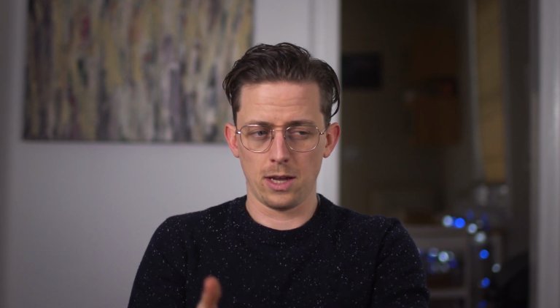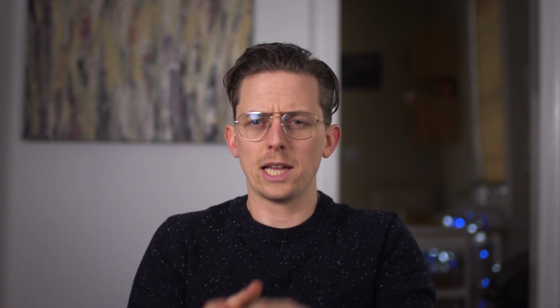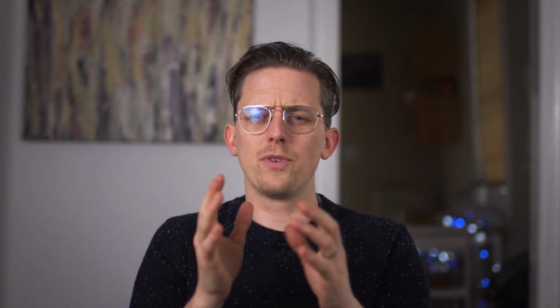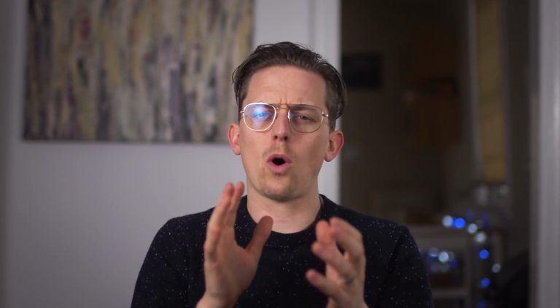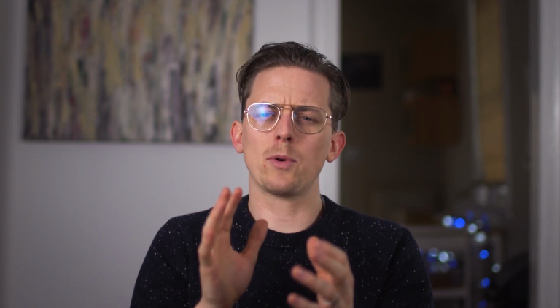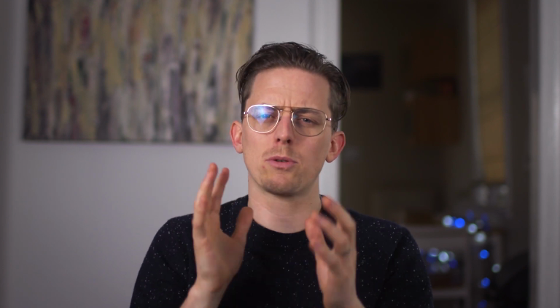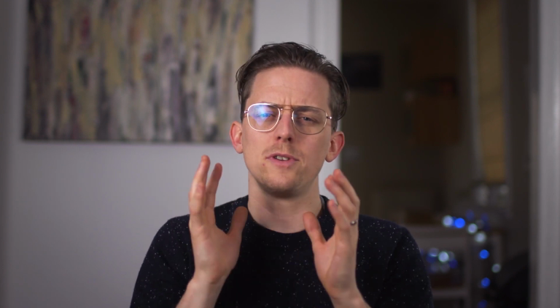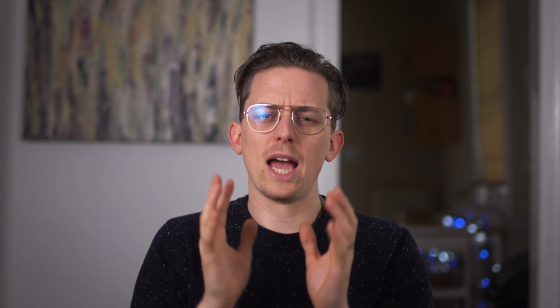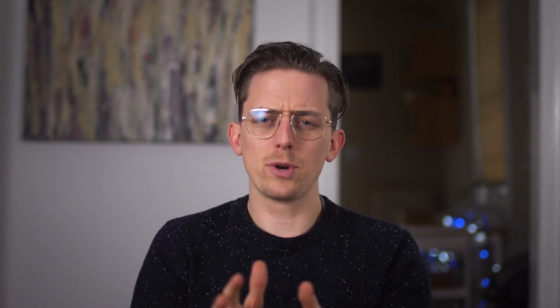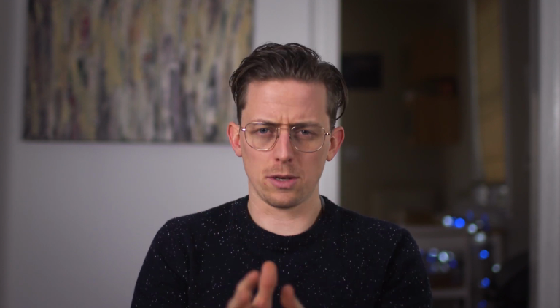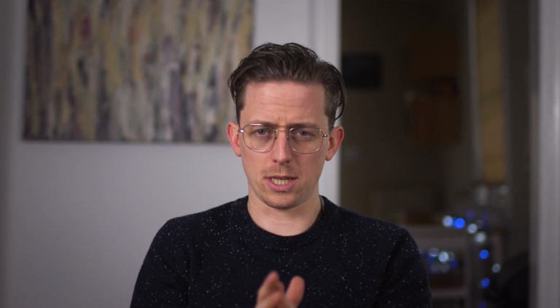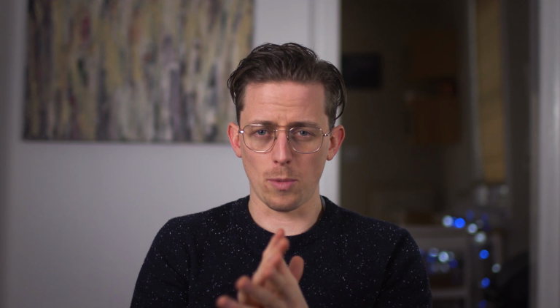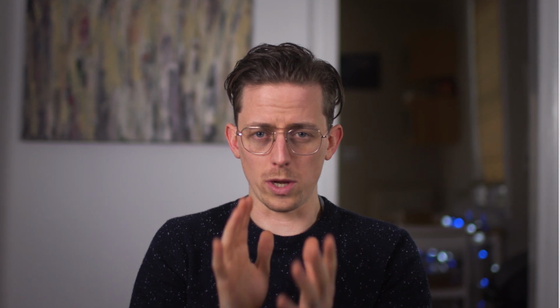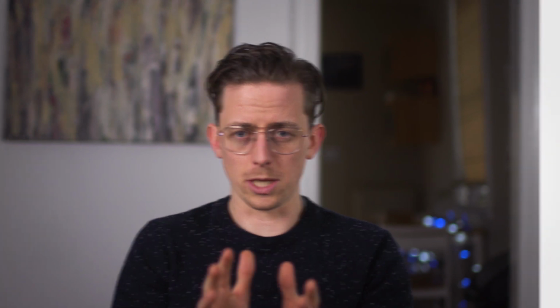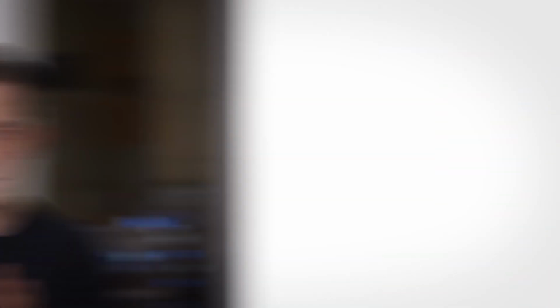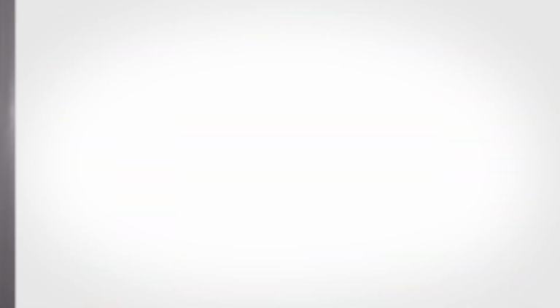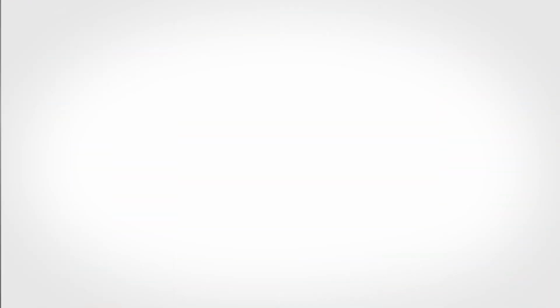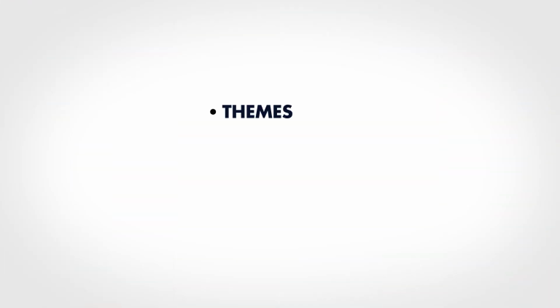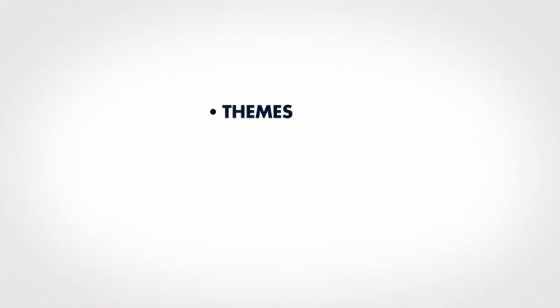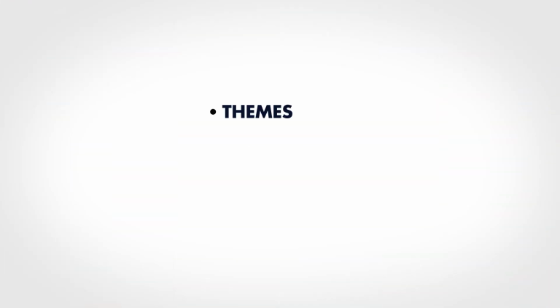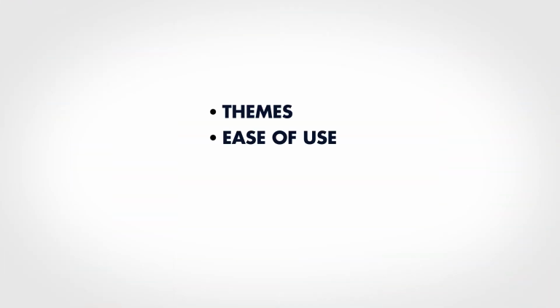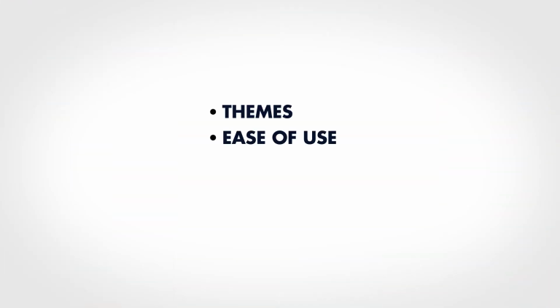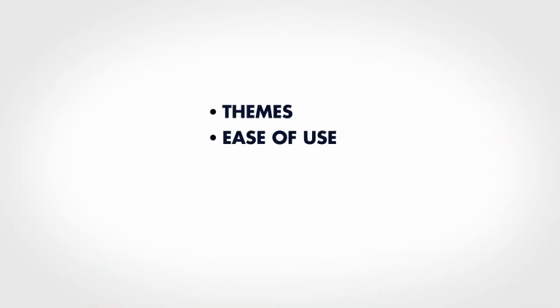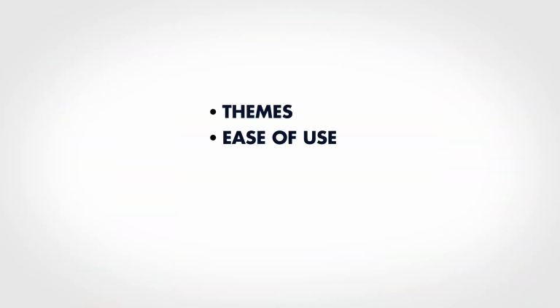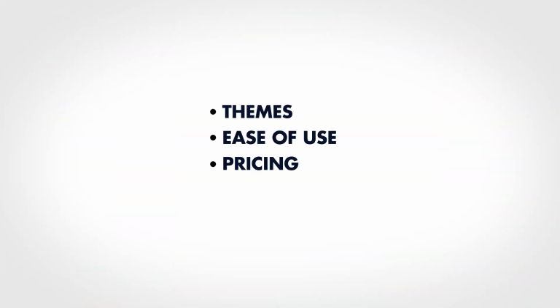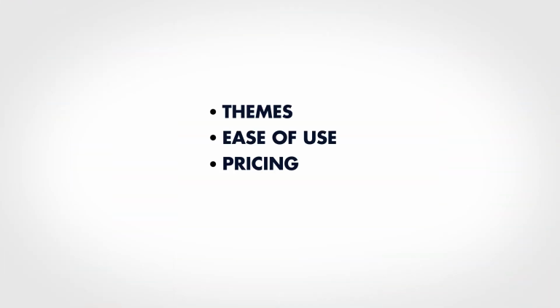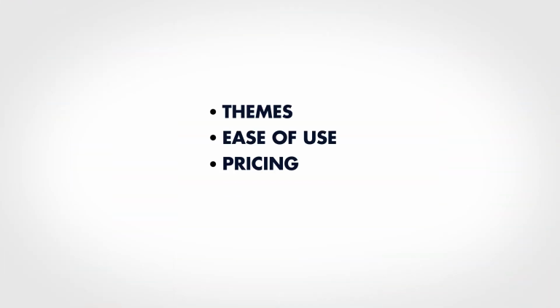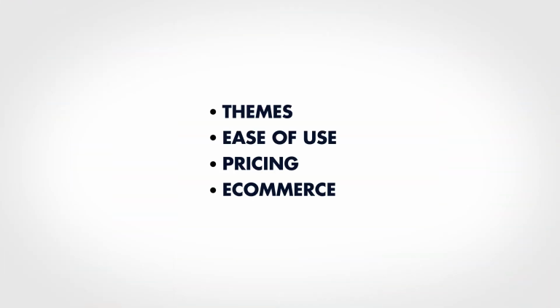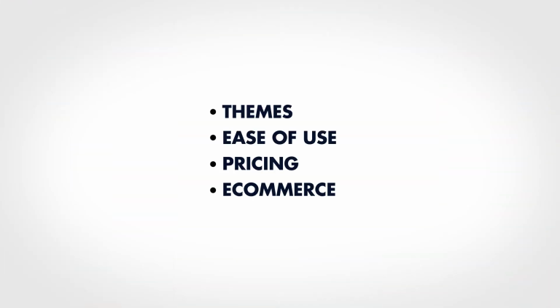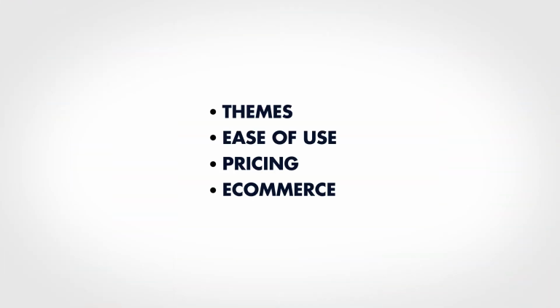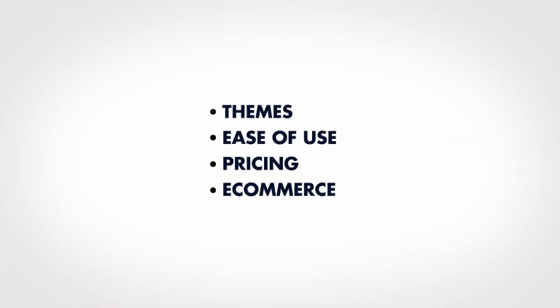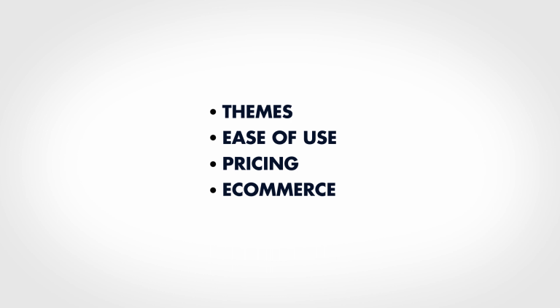In this video, I'm going to review everything you need to know about Weebly: themes, ease of use, pricing, e-commerce, and more.